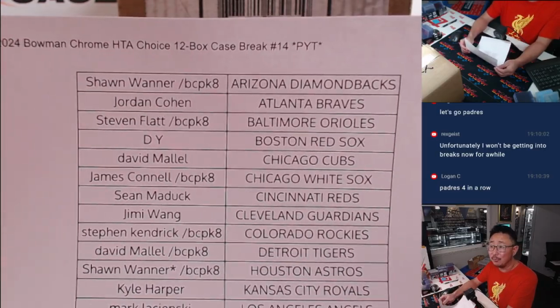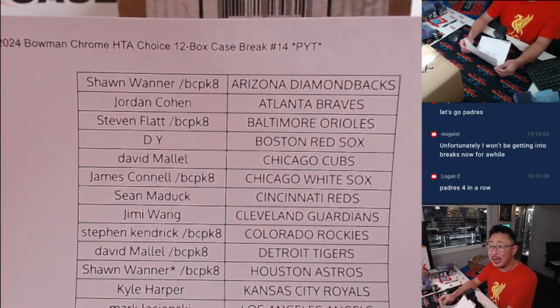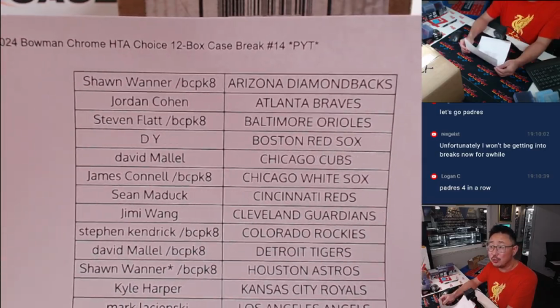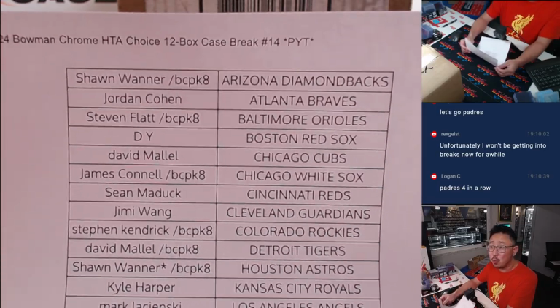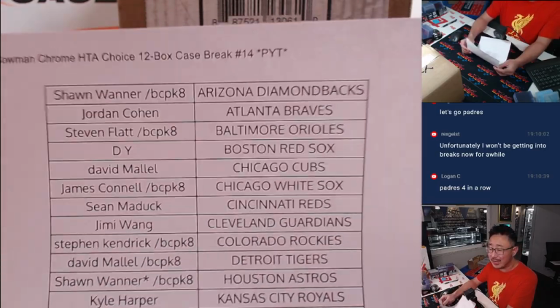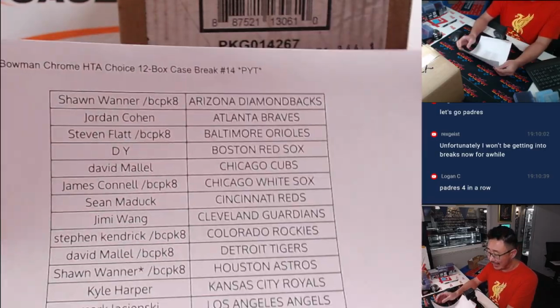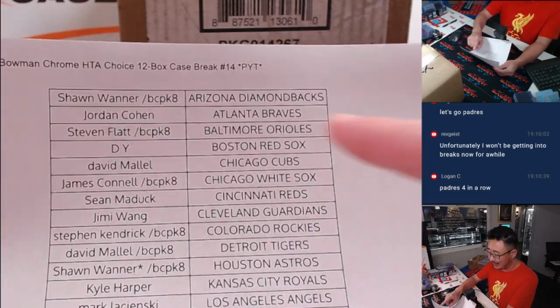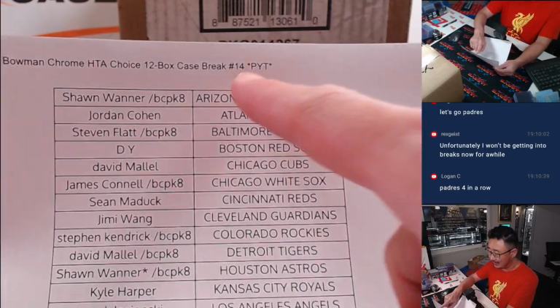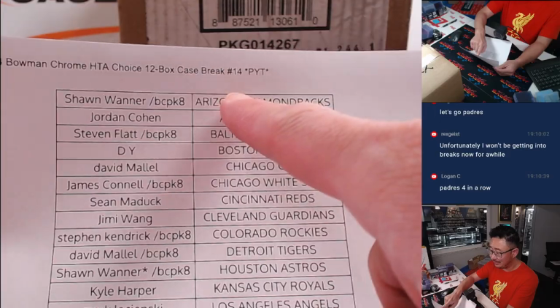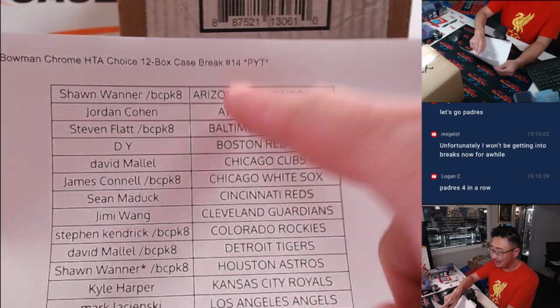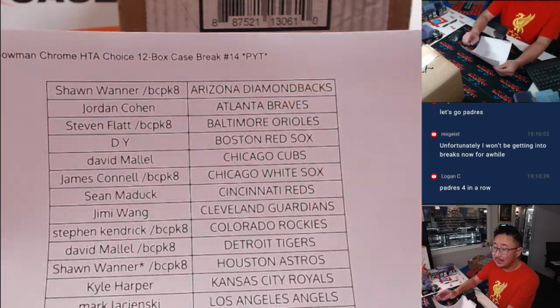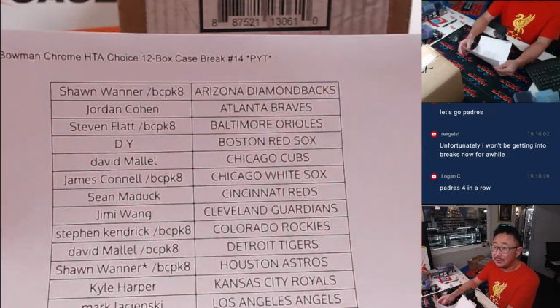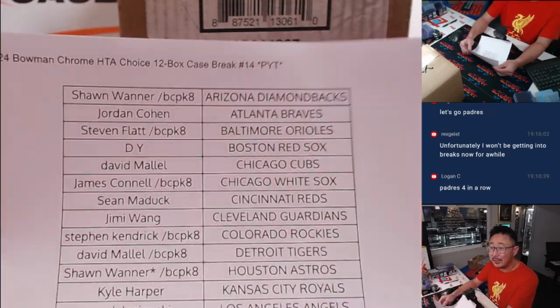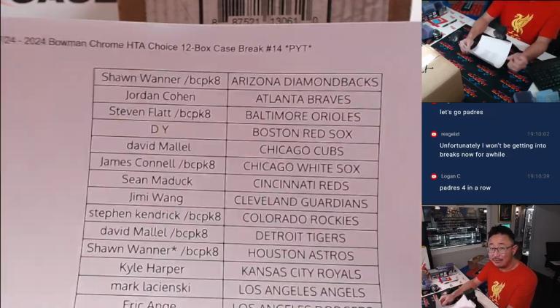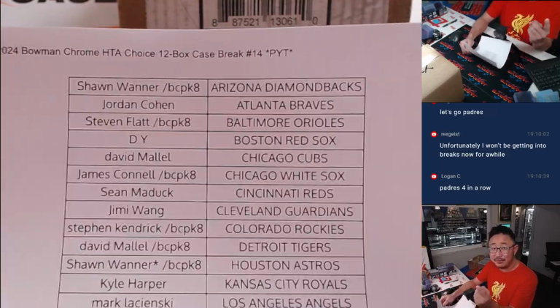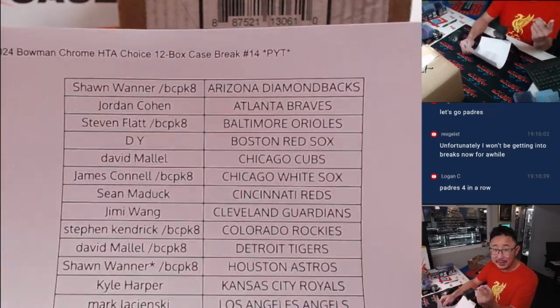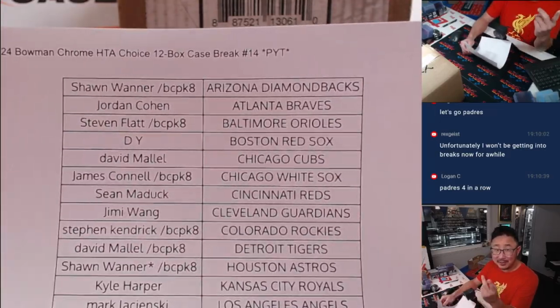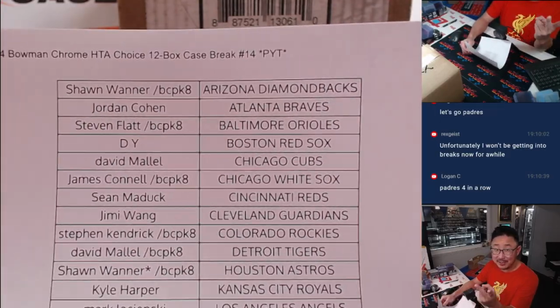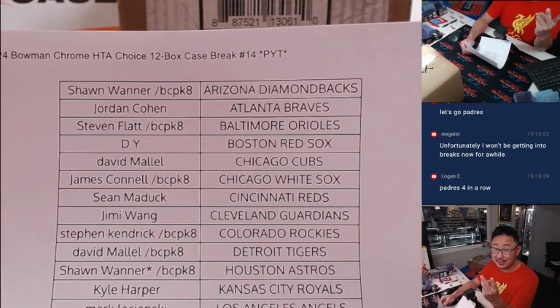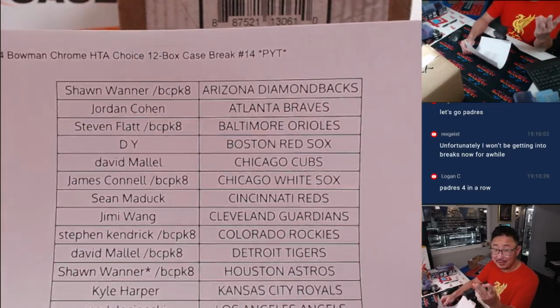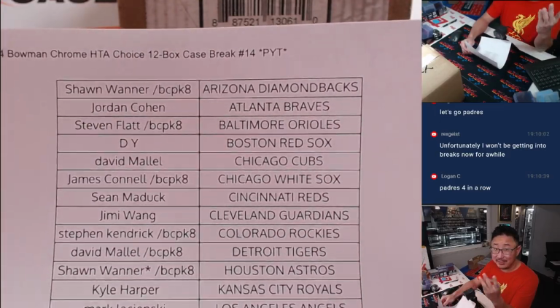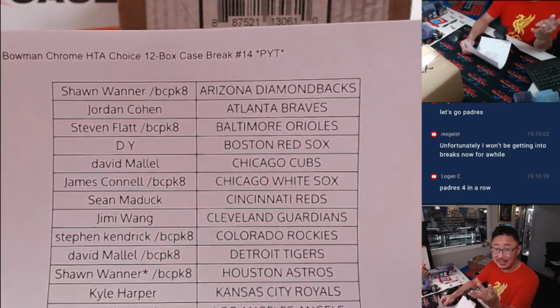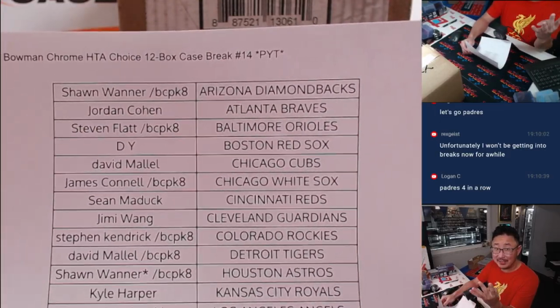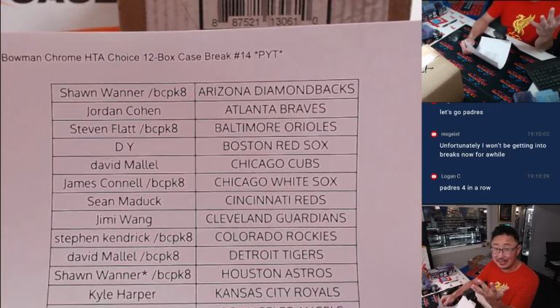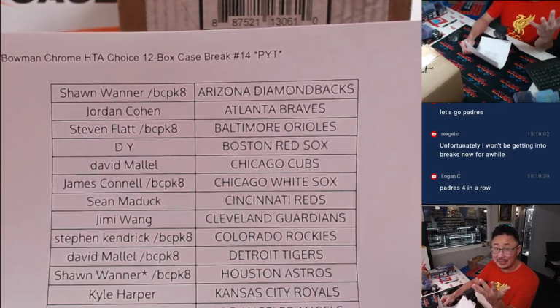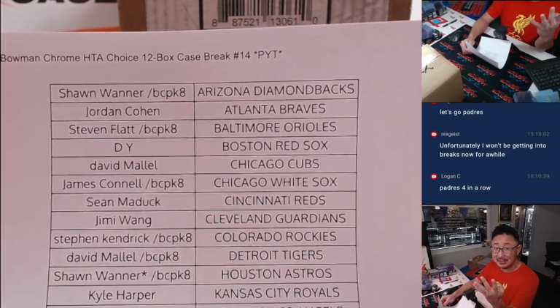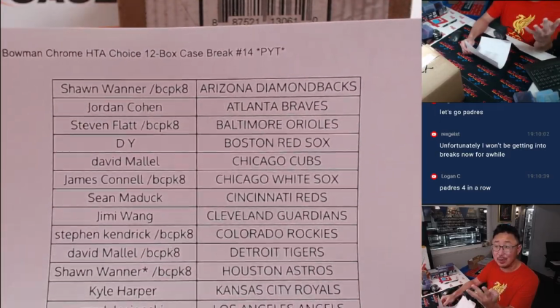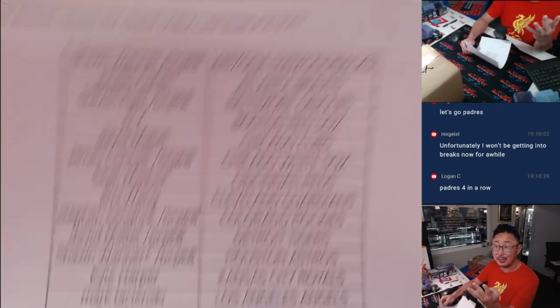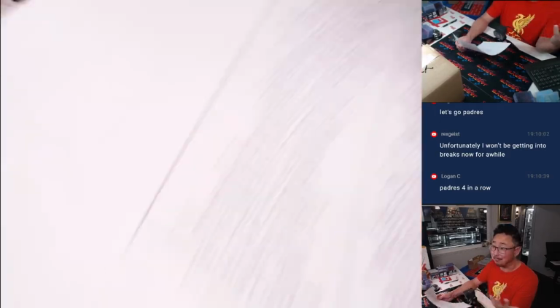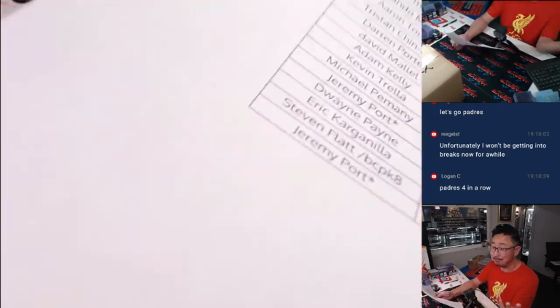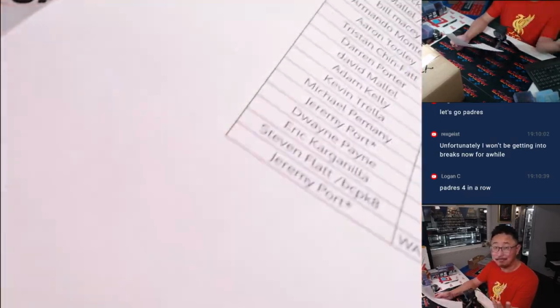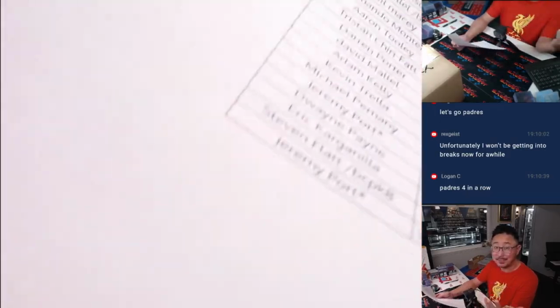We got to do 20 cases. We got 15, 16, 17, 18, 19, and 20. That's it.